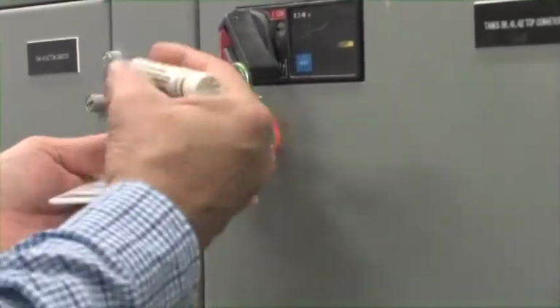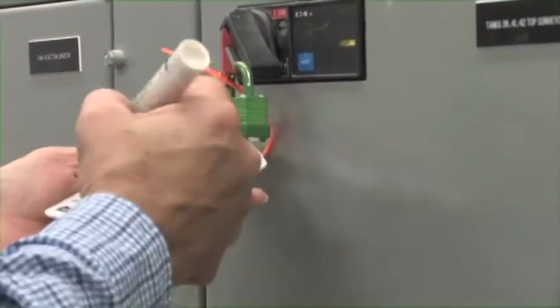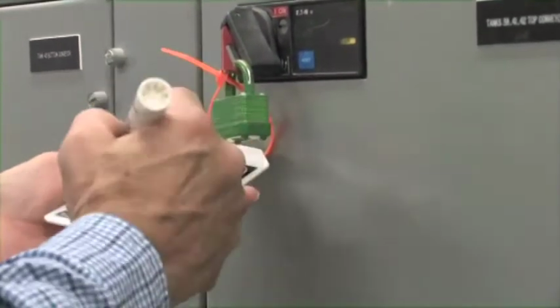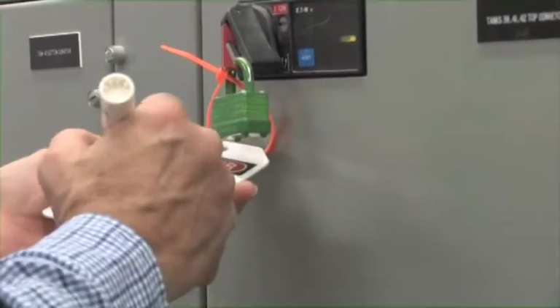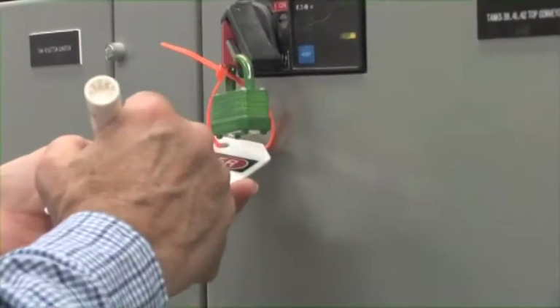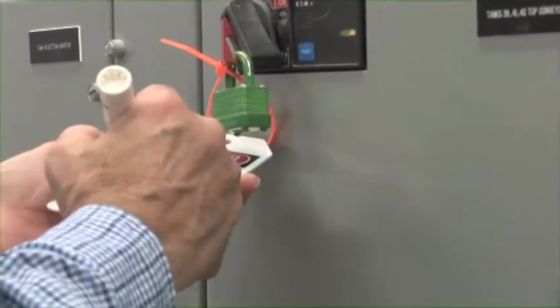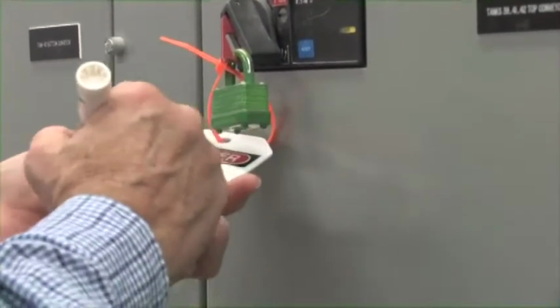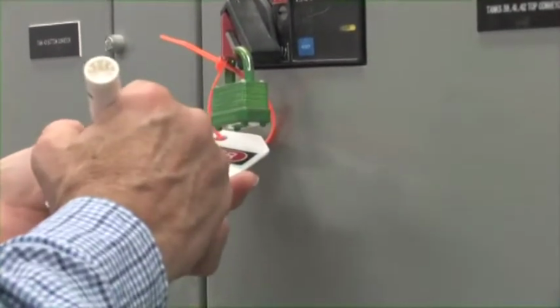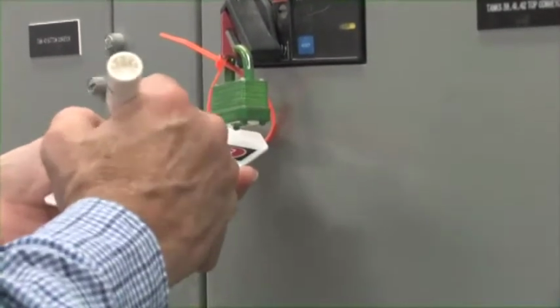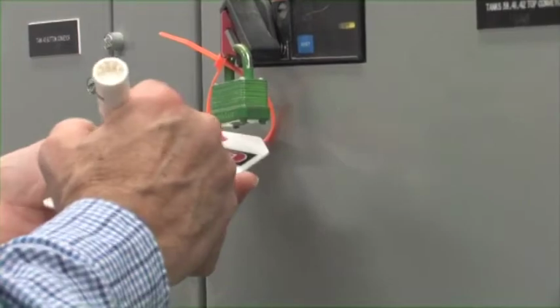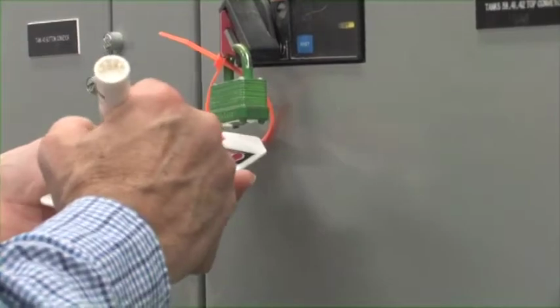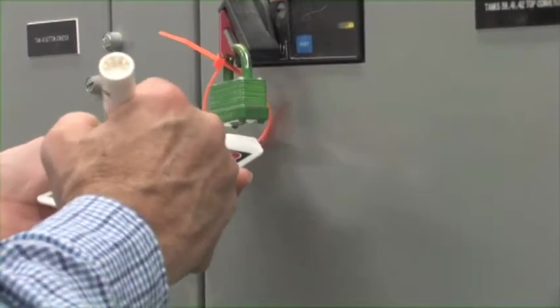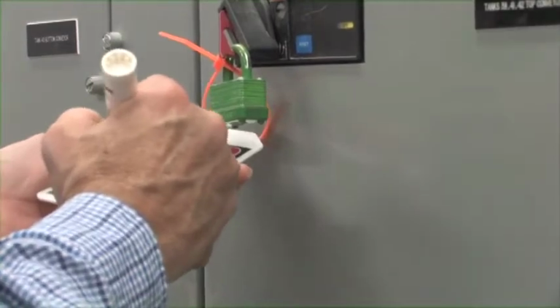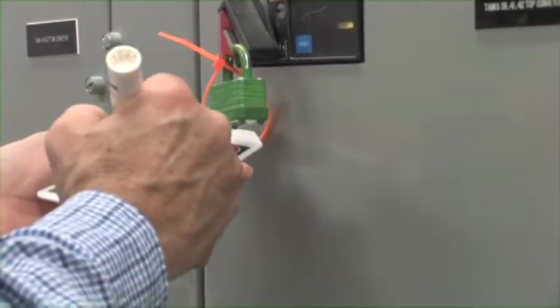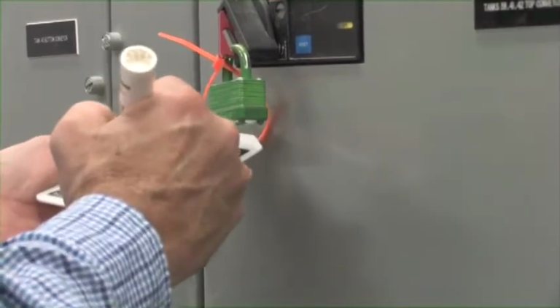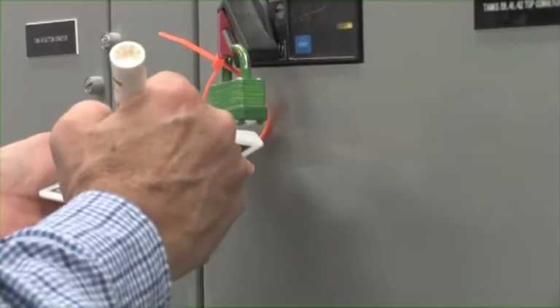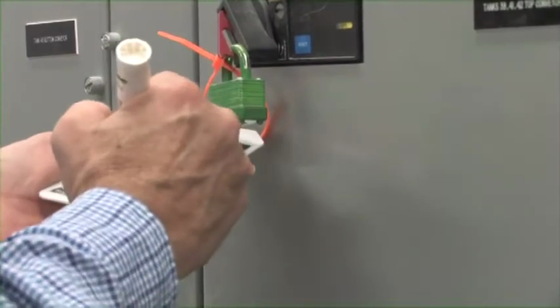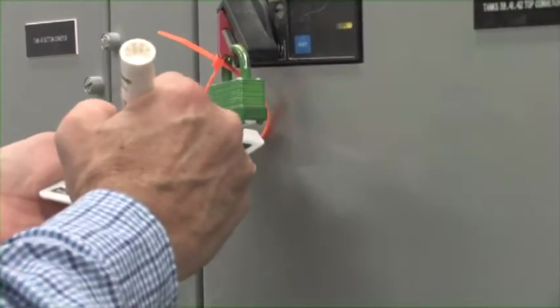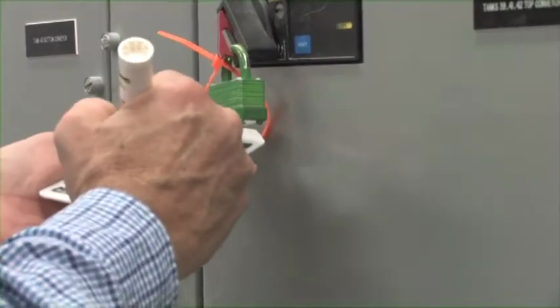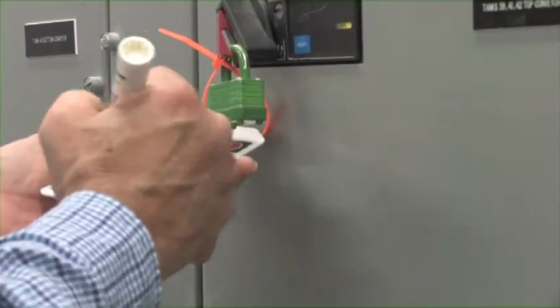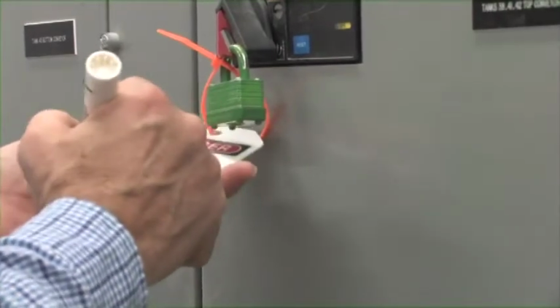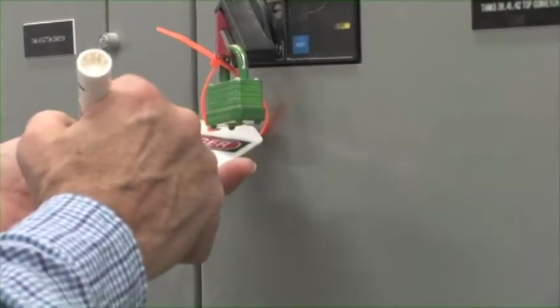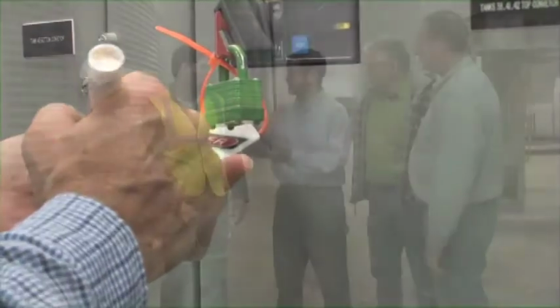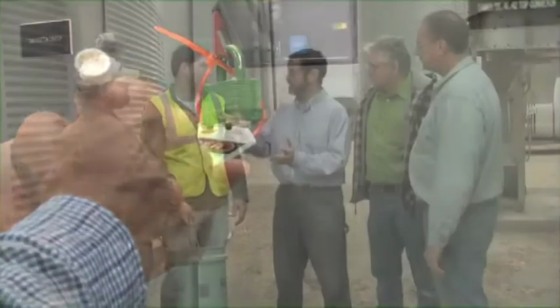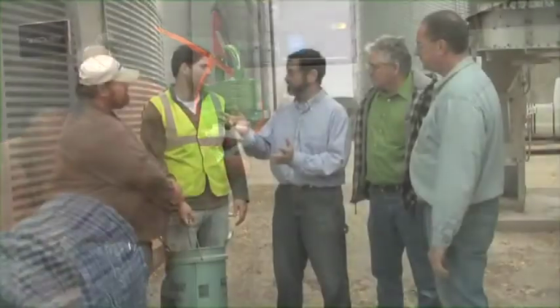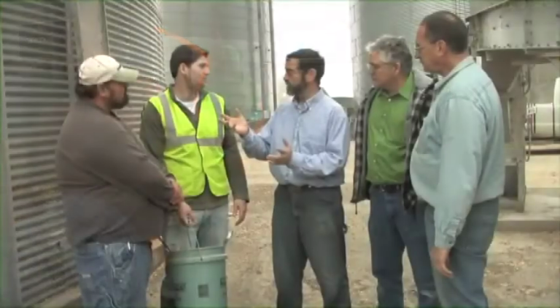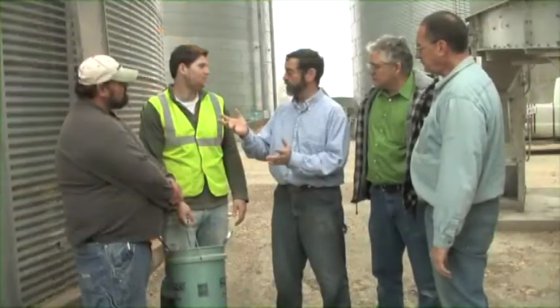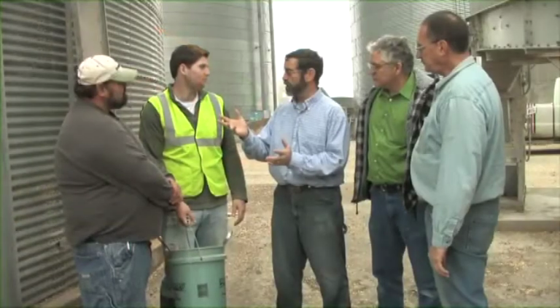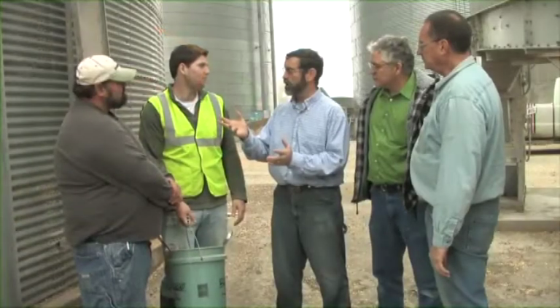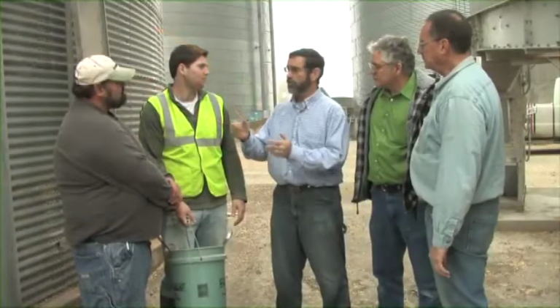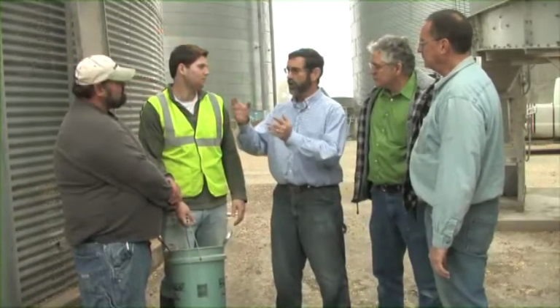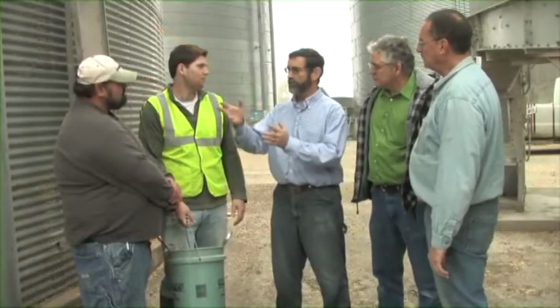Lockout tagout consists of a few simple steps, uses a minimum amount of equipment, and is financially friendly. For less than the price of a family meal, you can be protected.